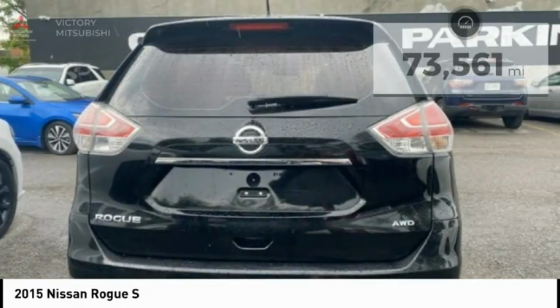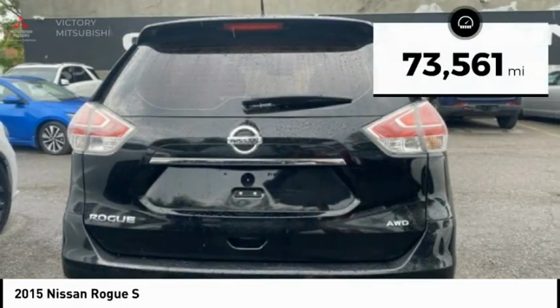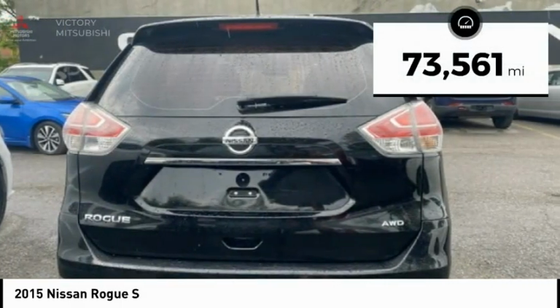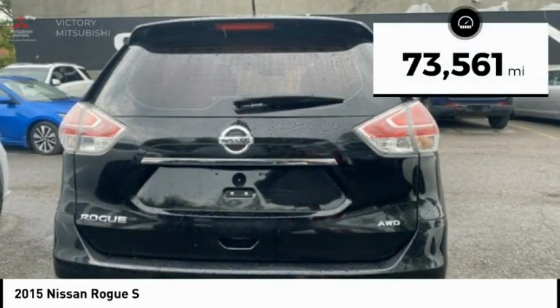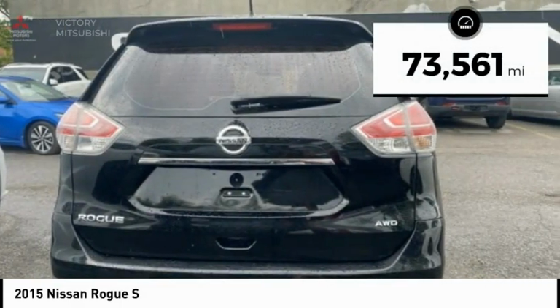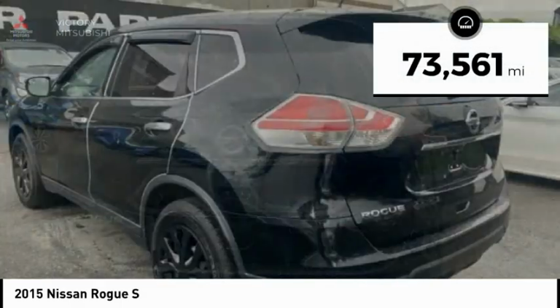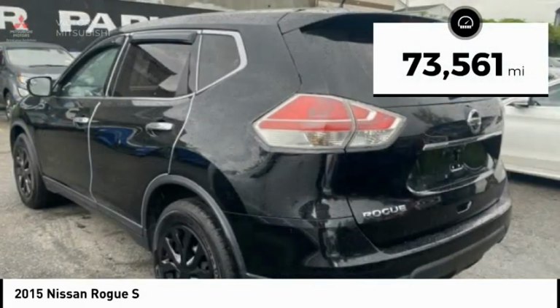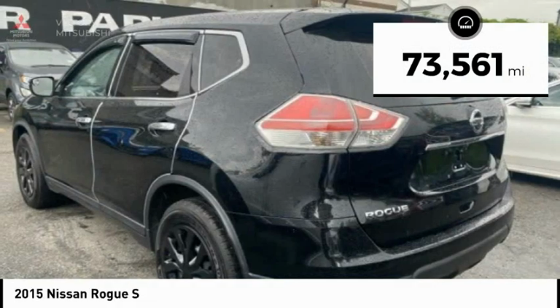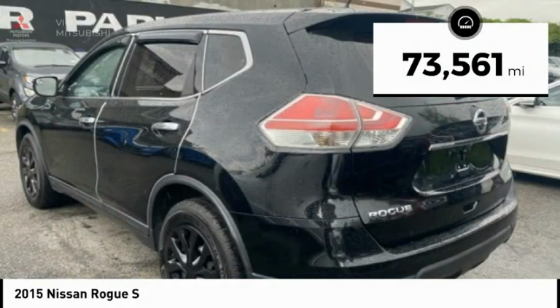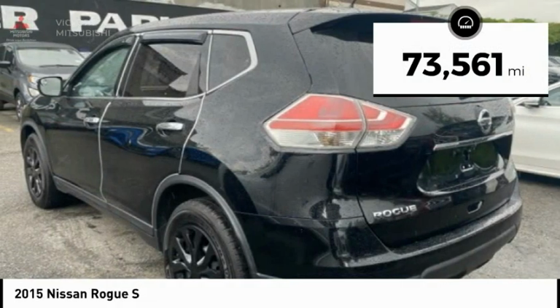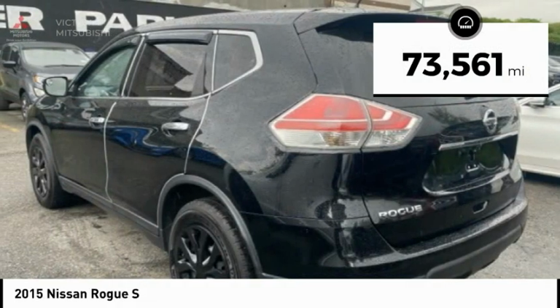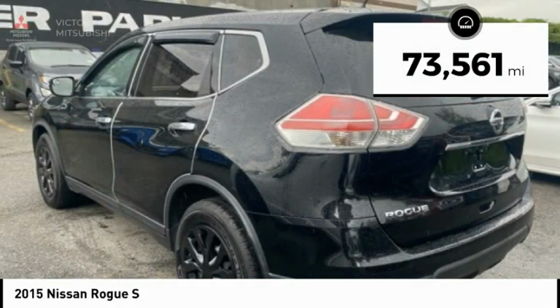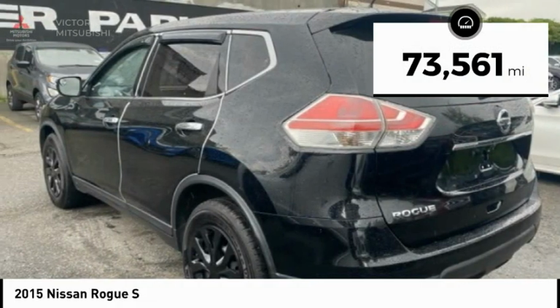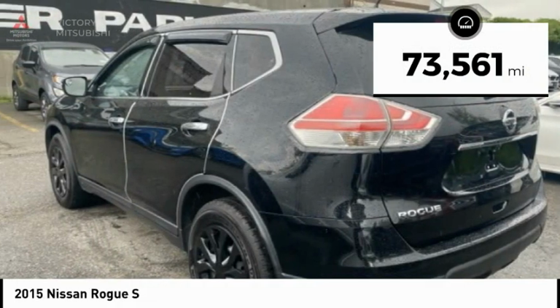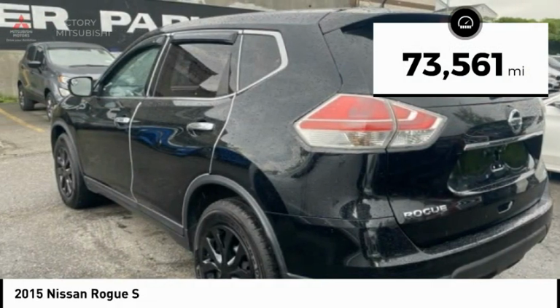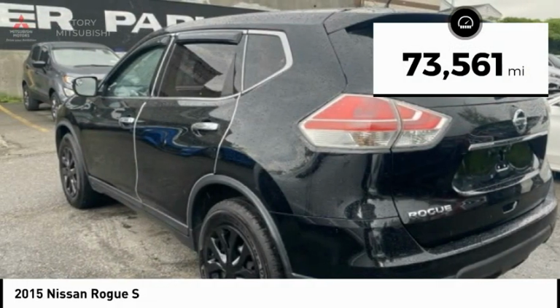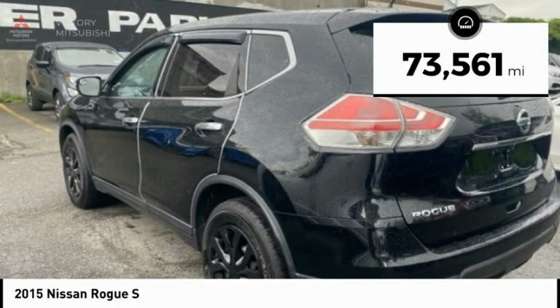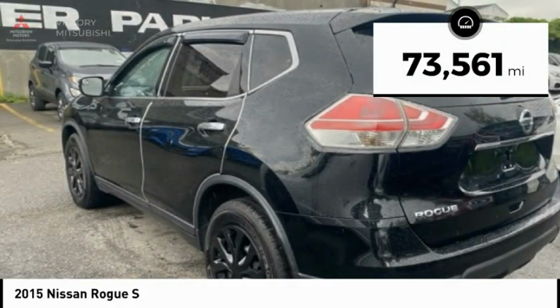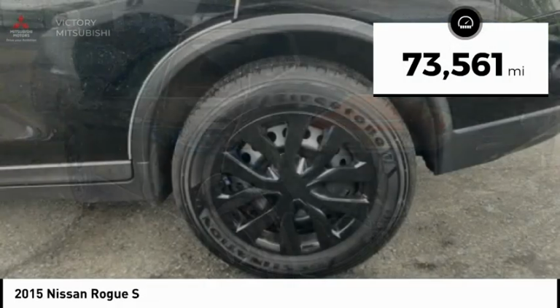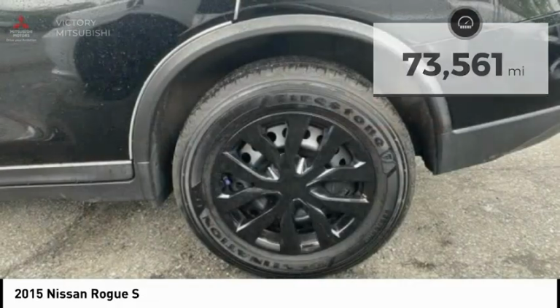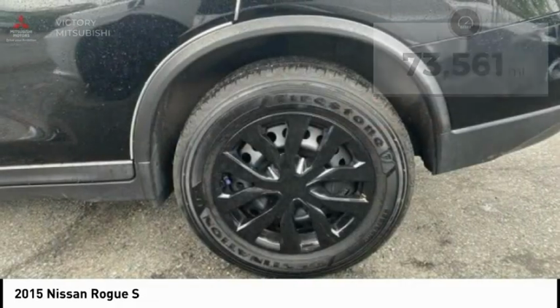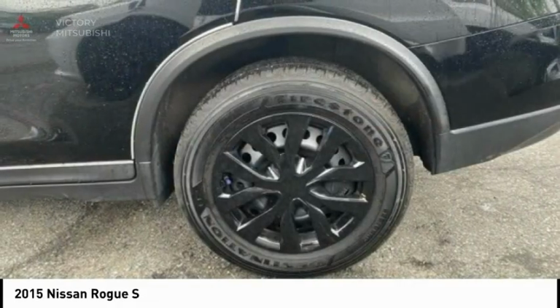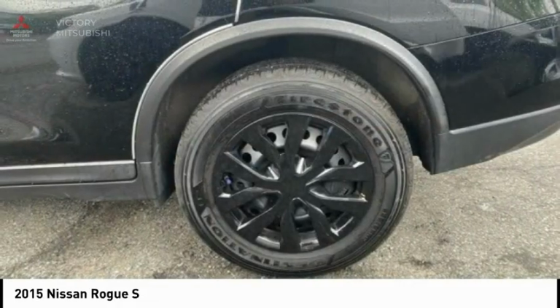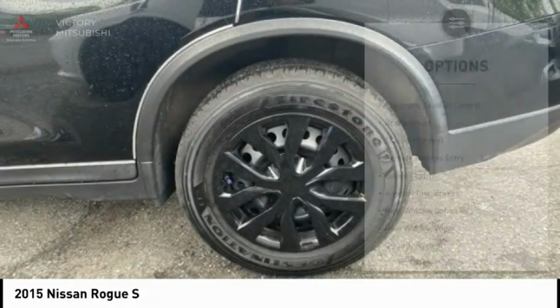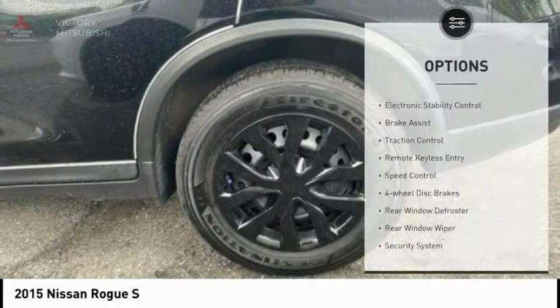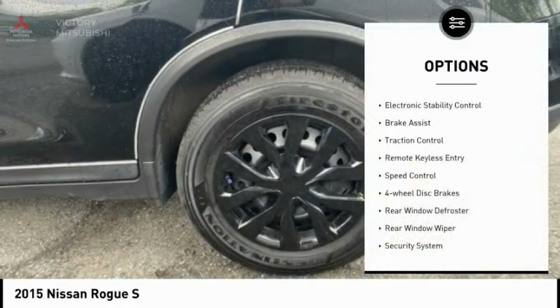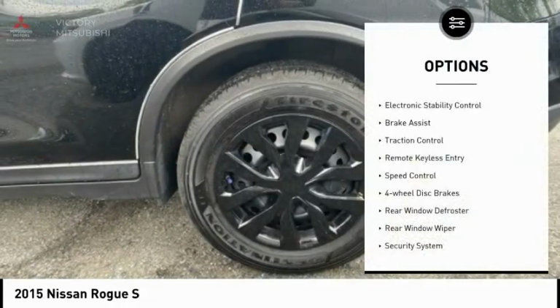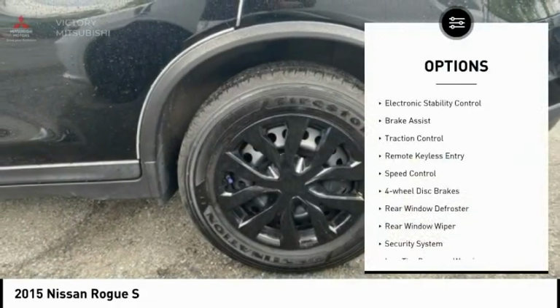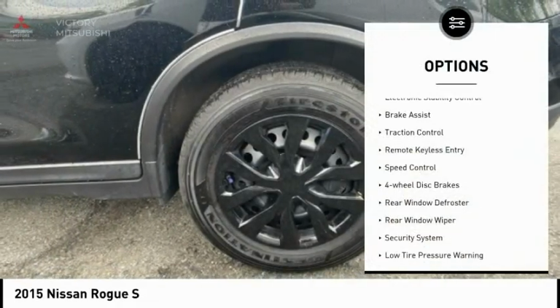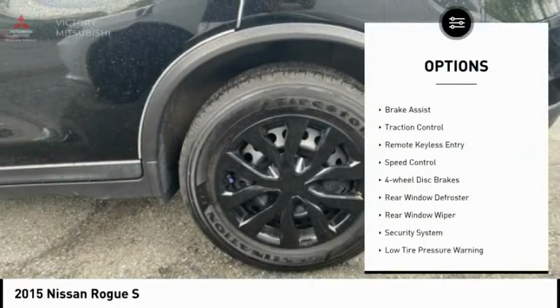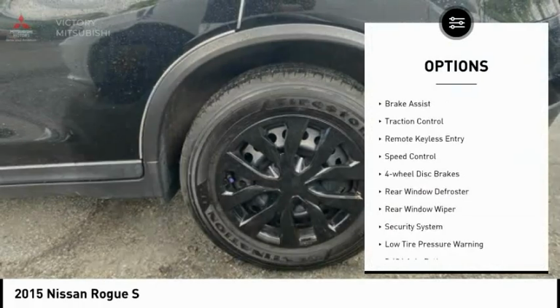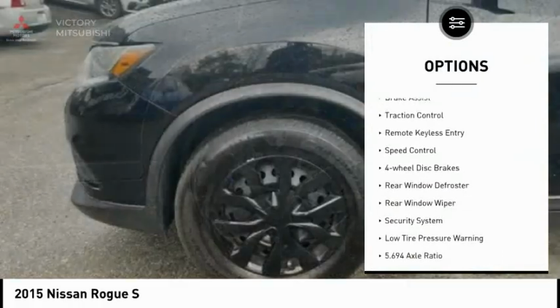This vehicle has less than 75,000 miles. Here are some of this vehicle's great options: electronic stability control,